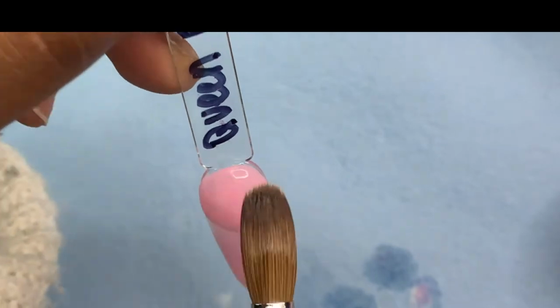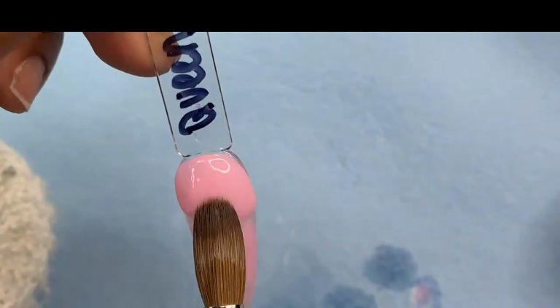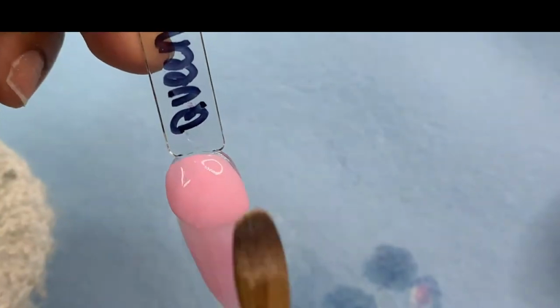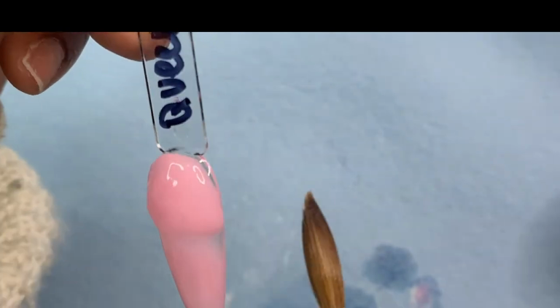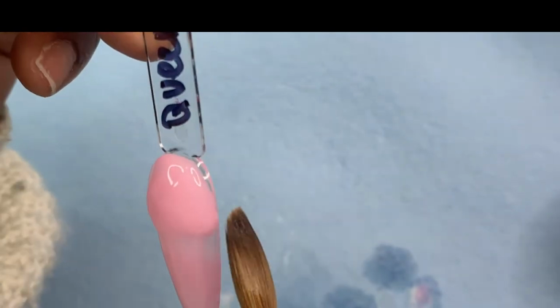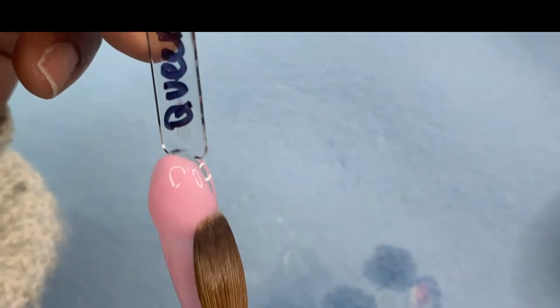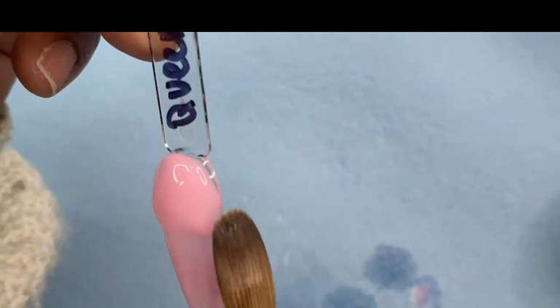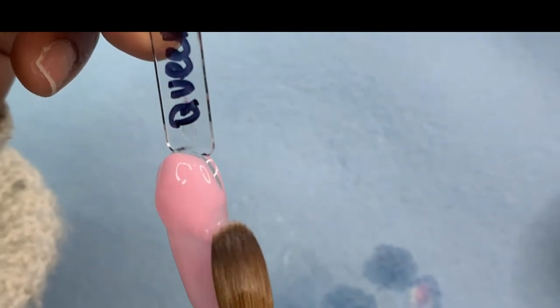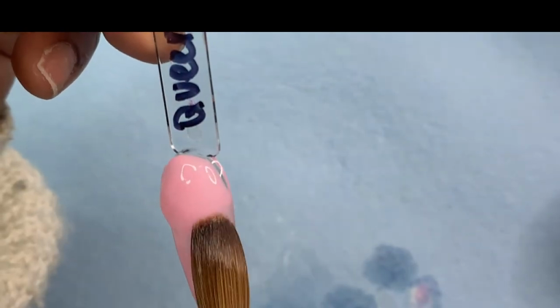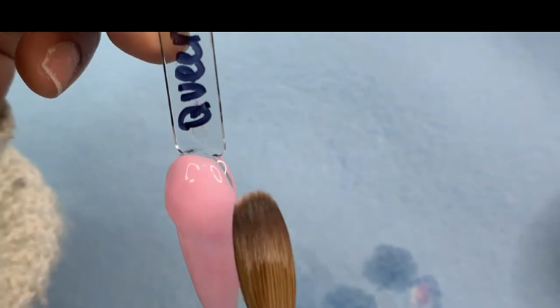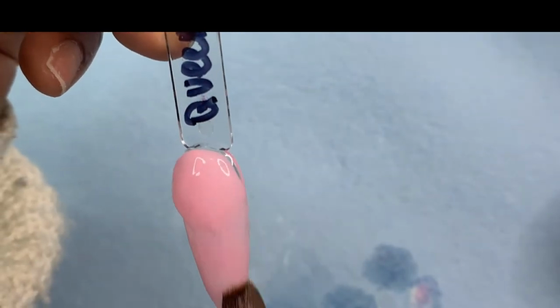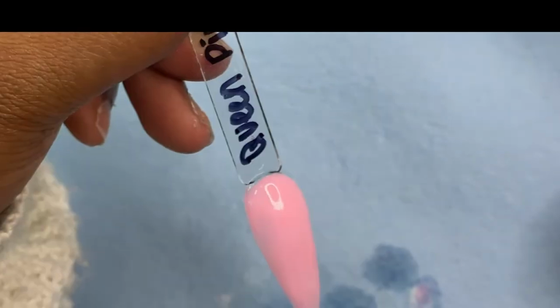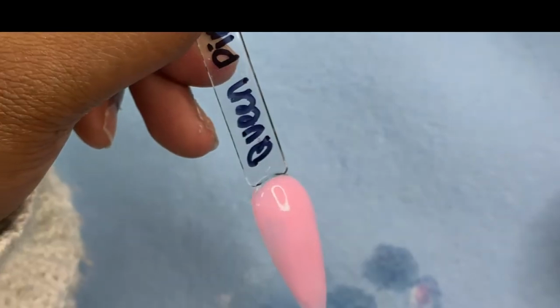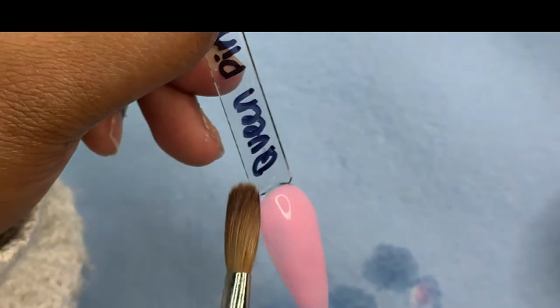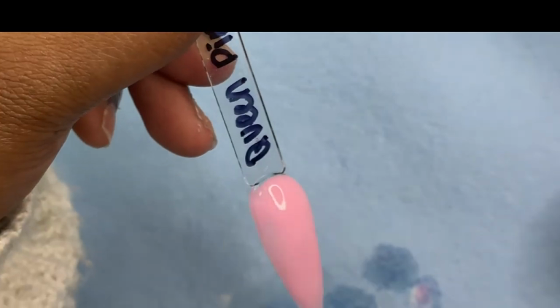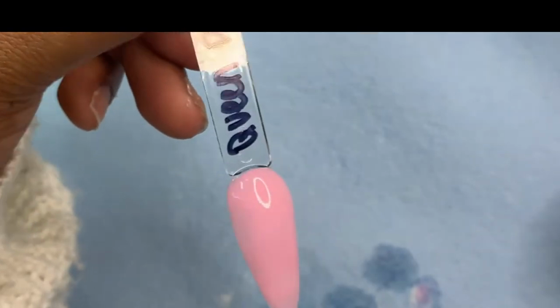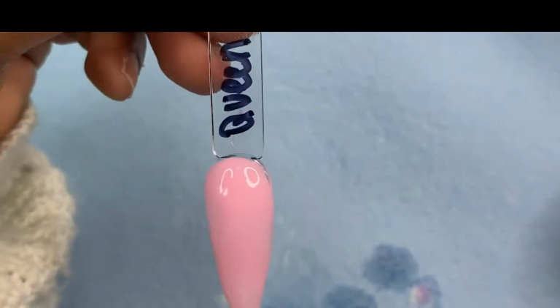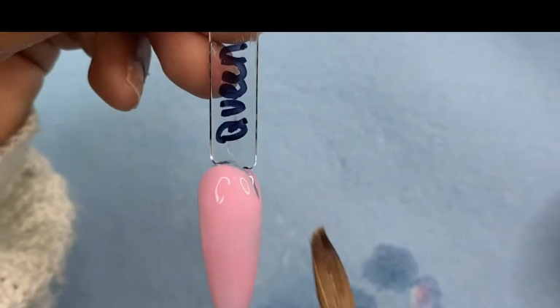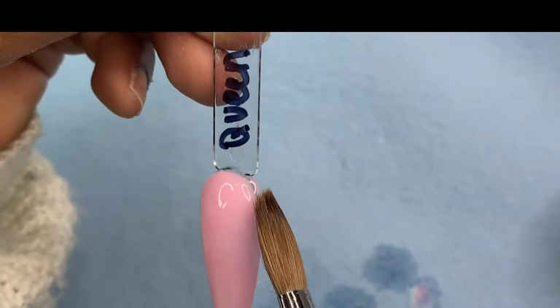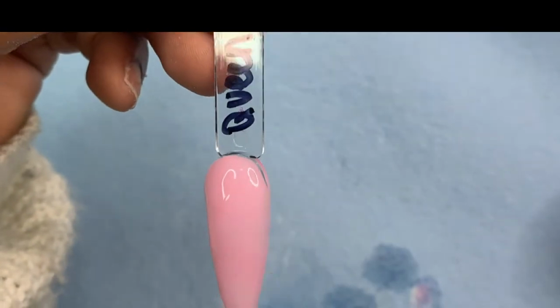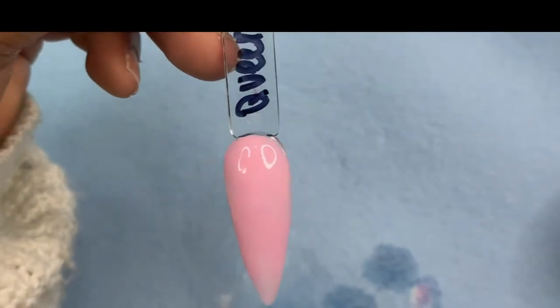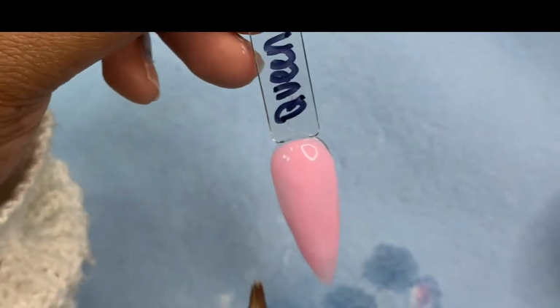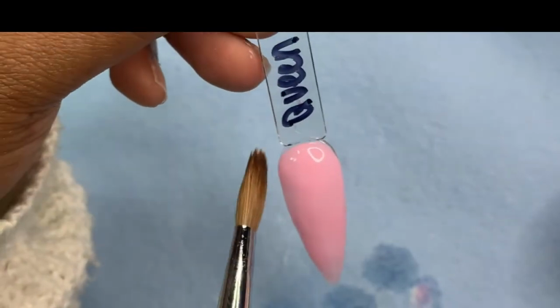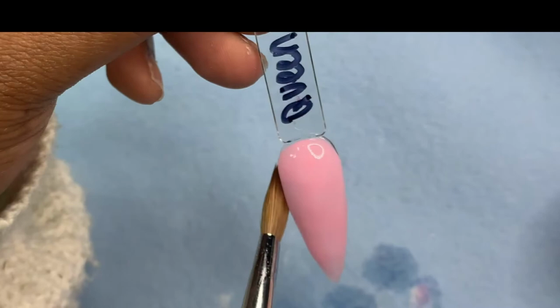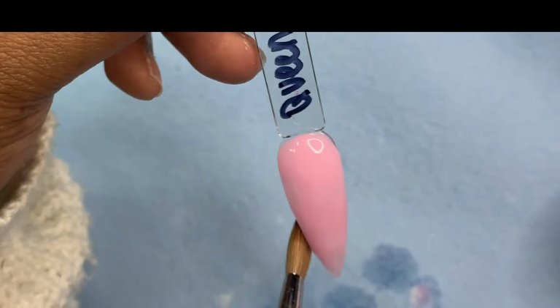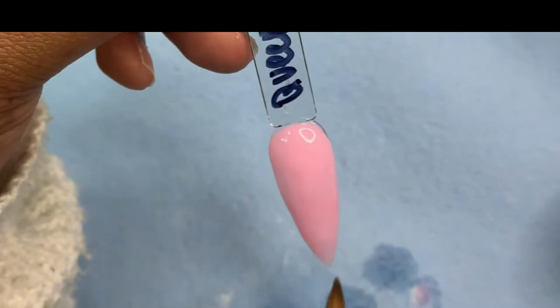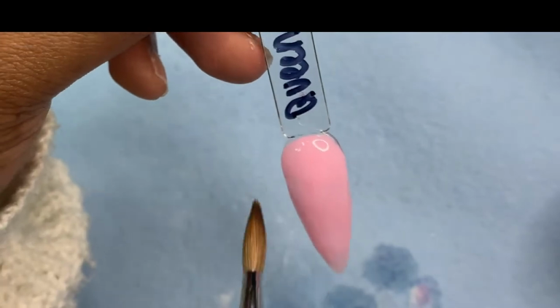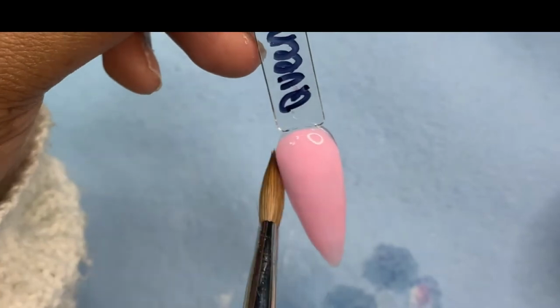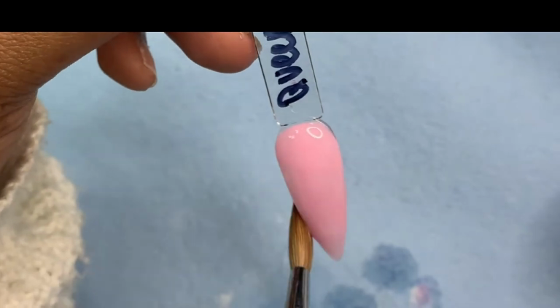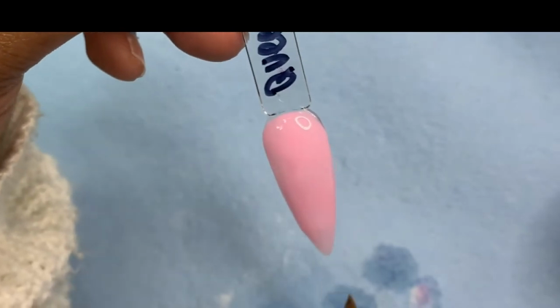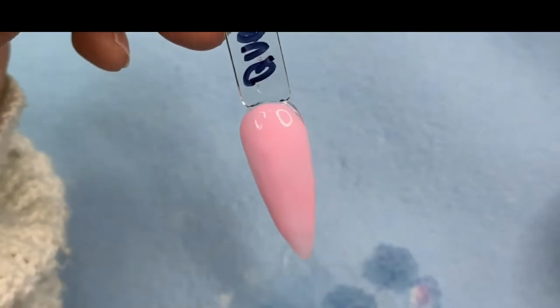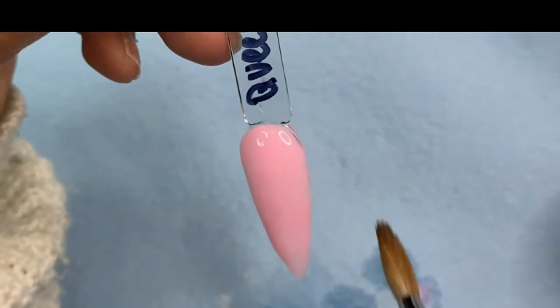I mean, look at this pink you guys — I am in love with this pink. I'm a sucker for an amazing pink.